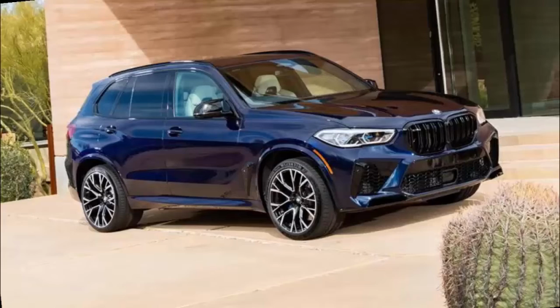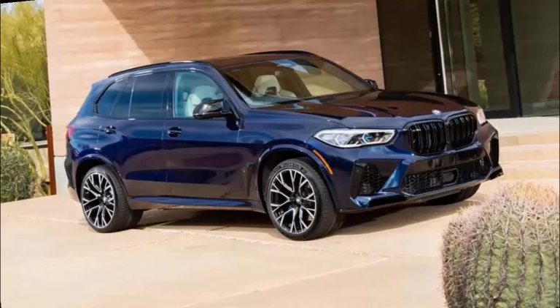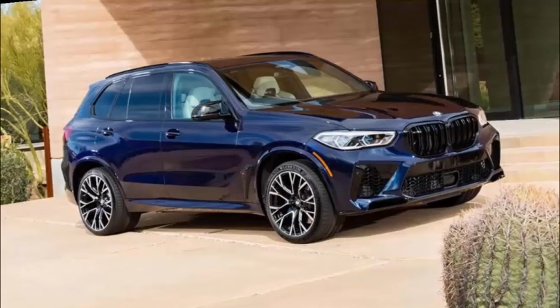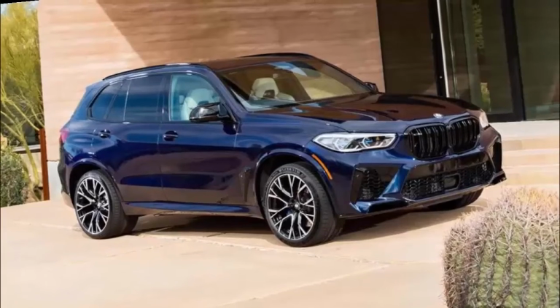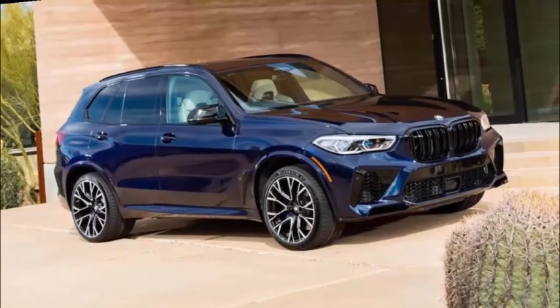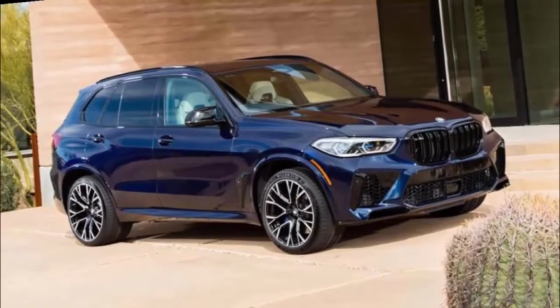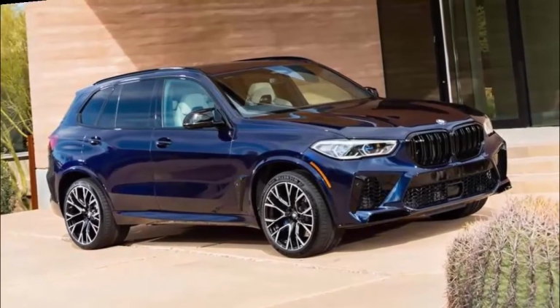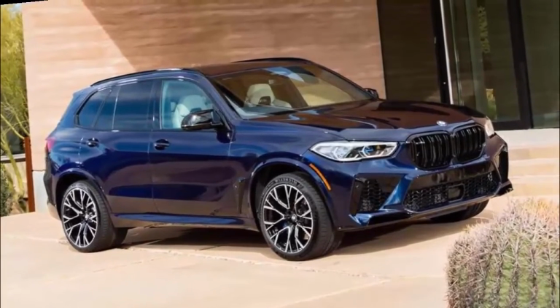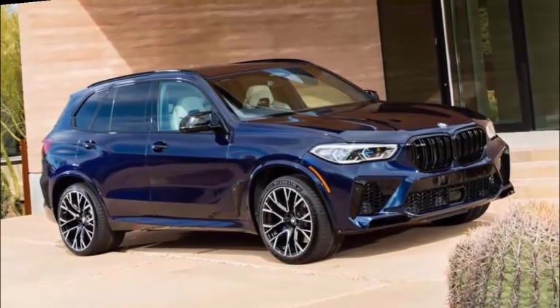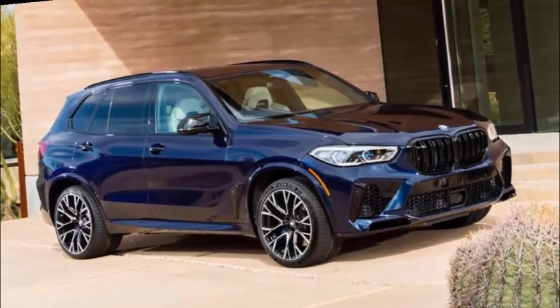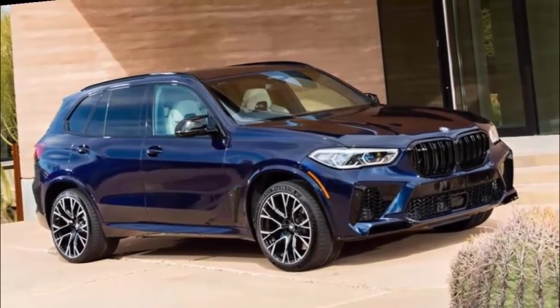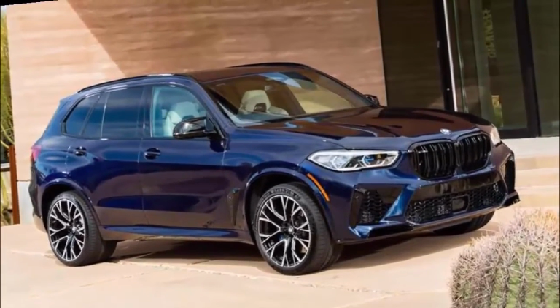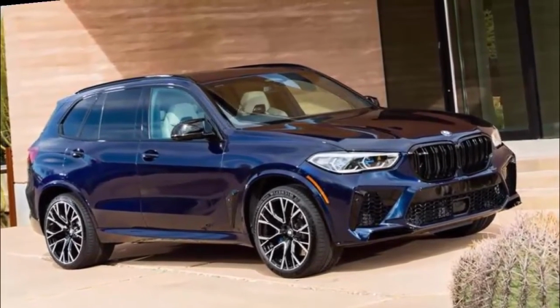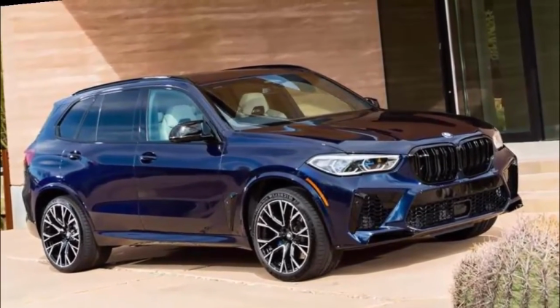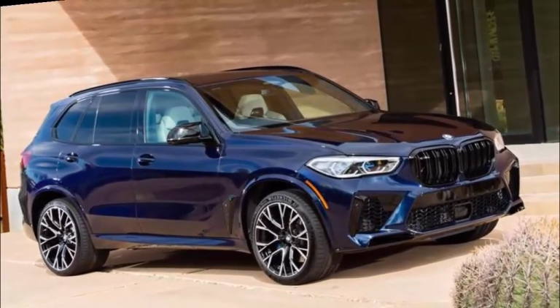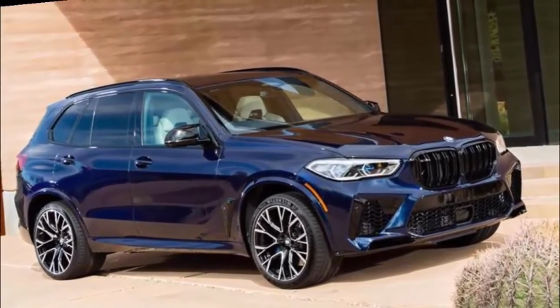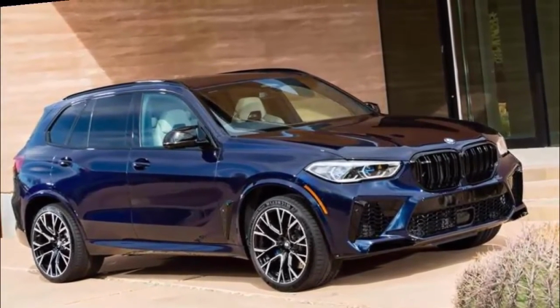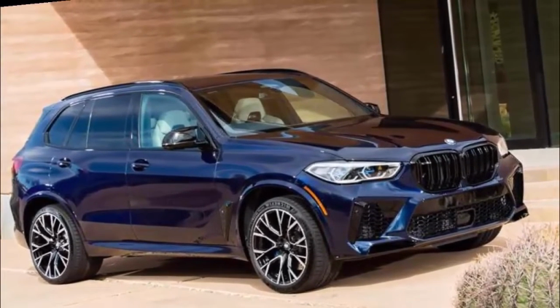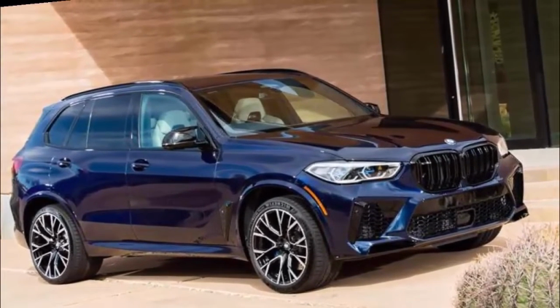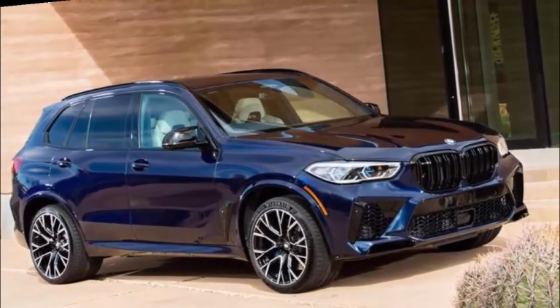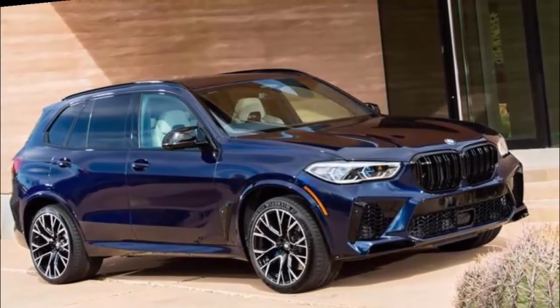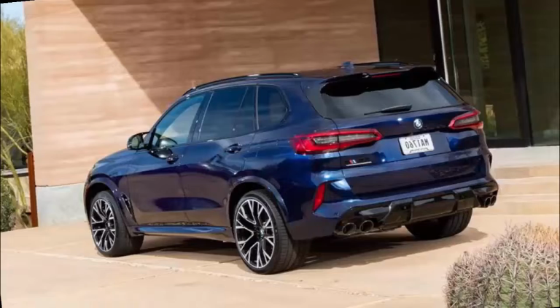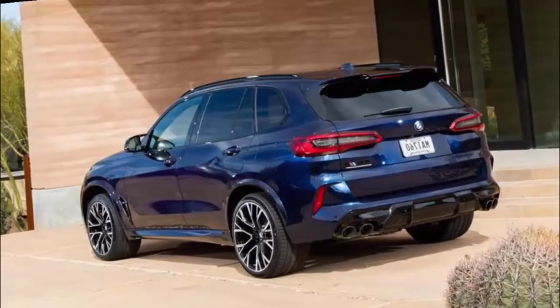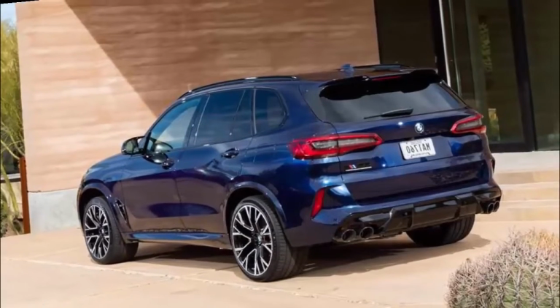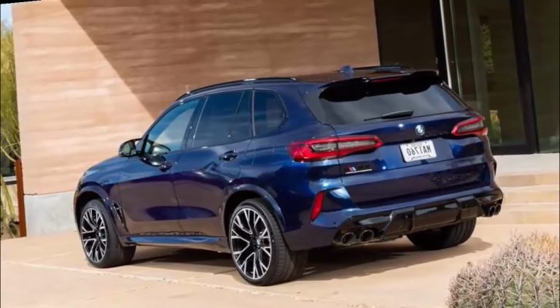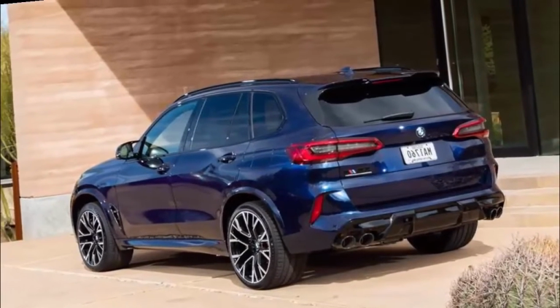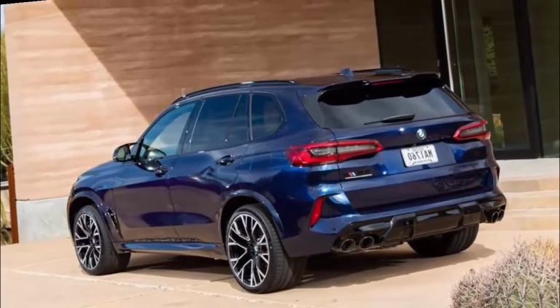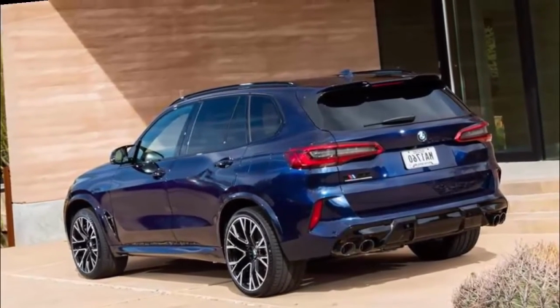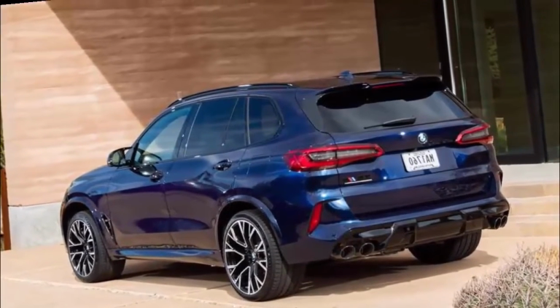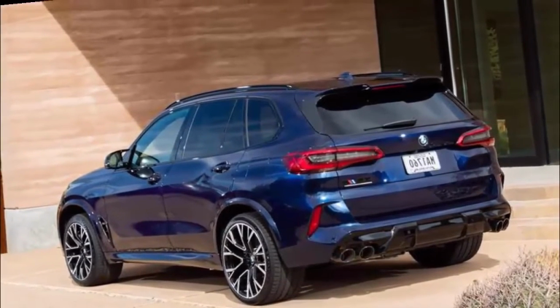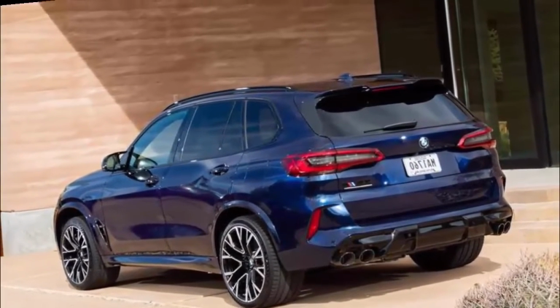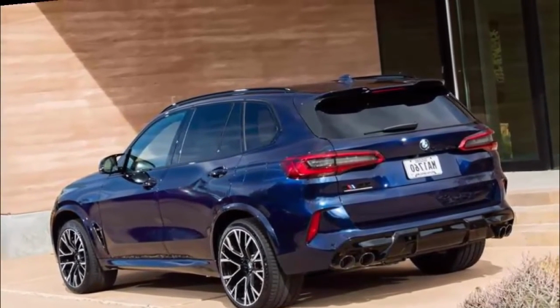2022 BMW X5M. What's new? Wireless smartphone charging is no longer available.